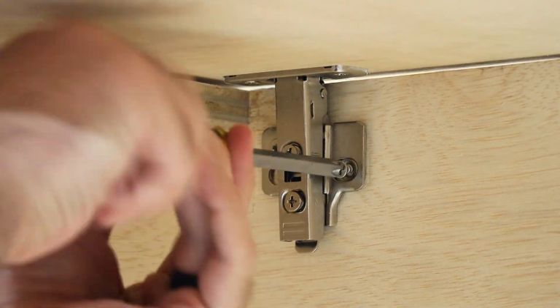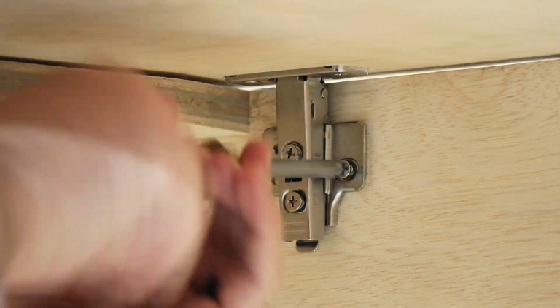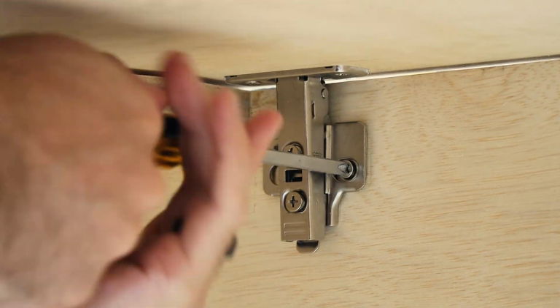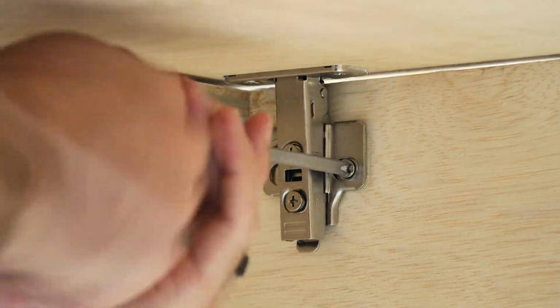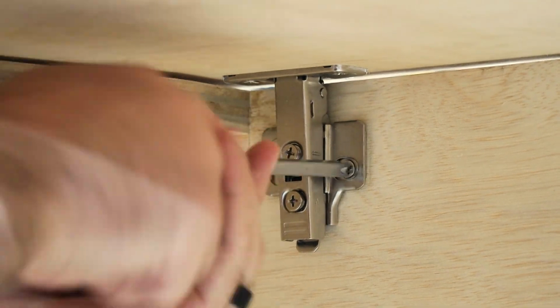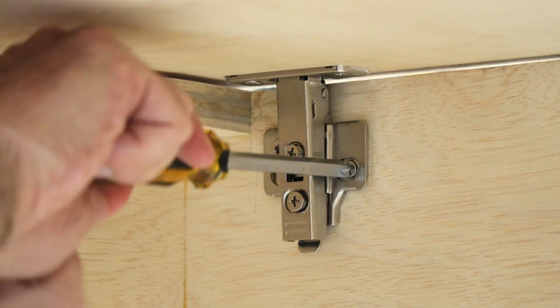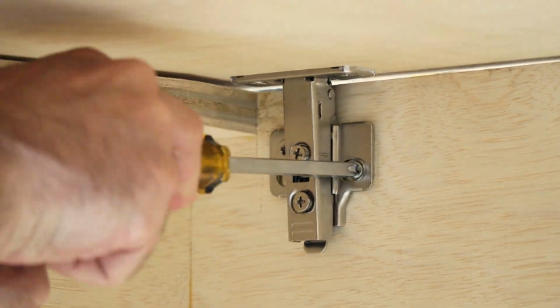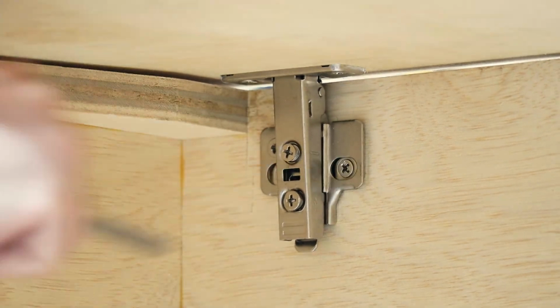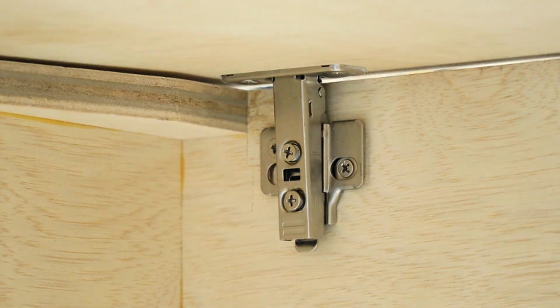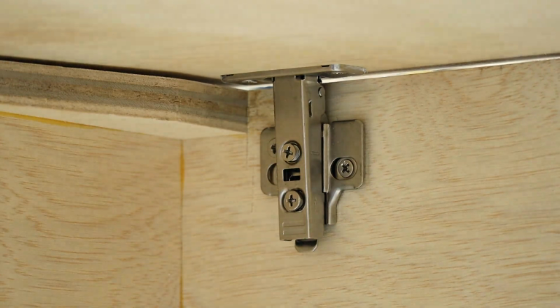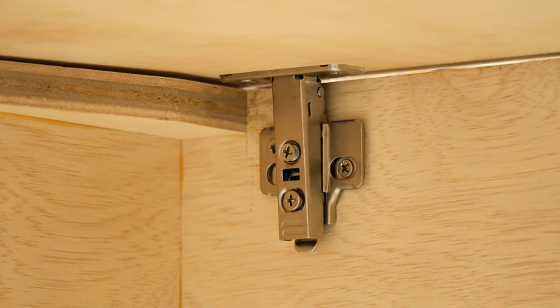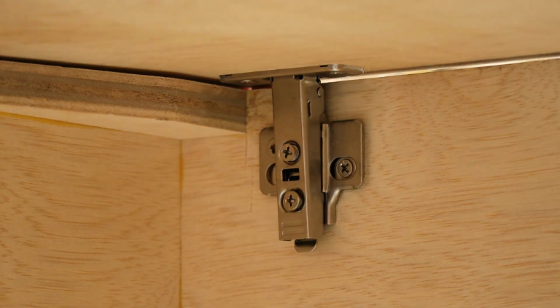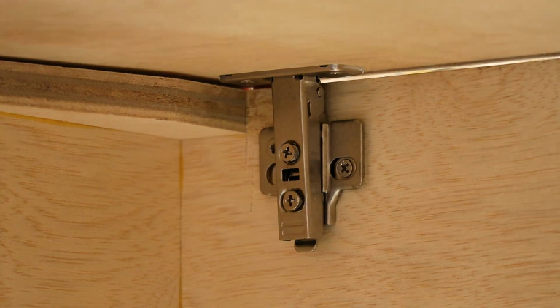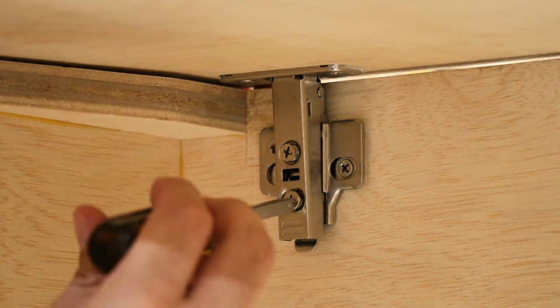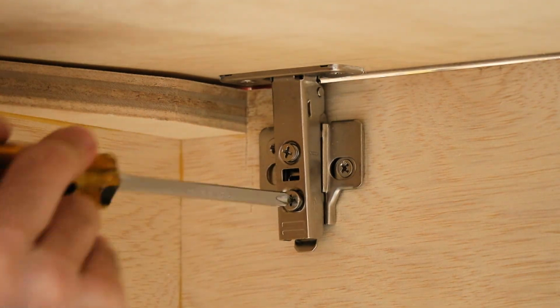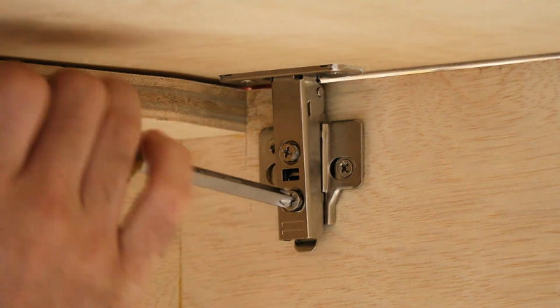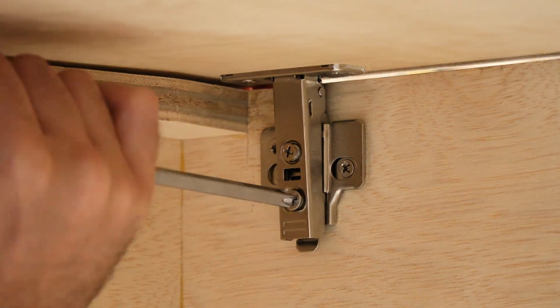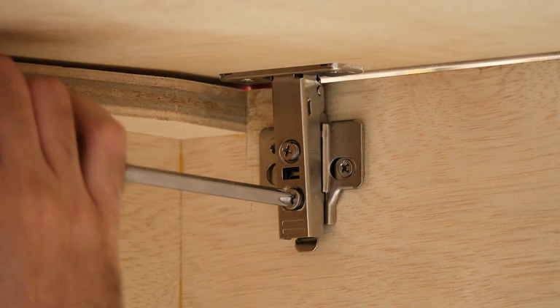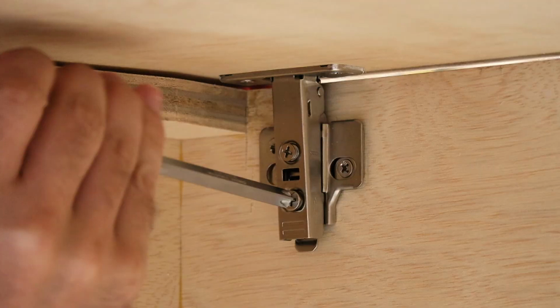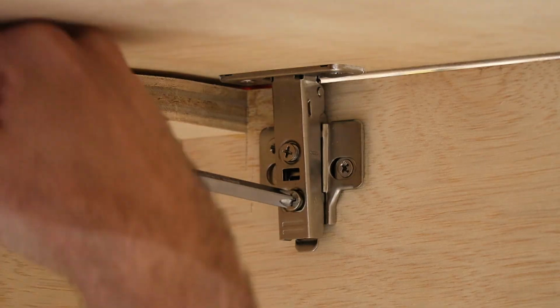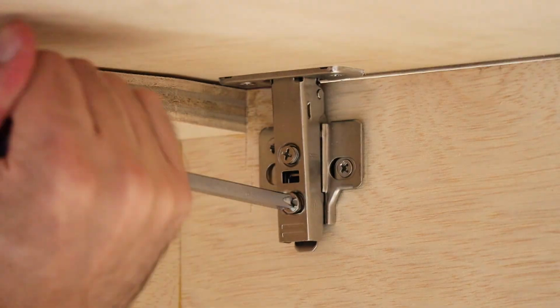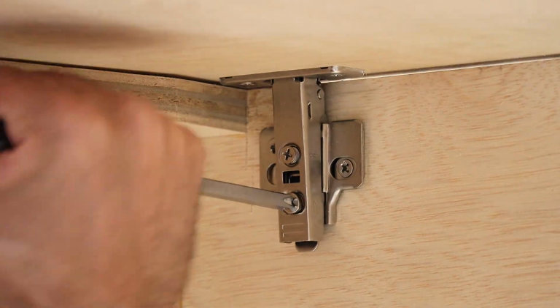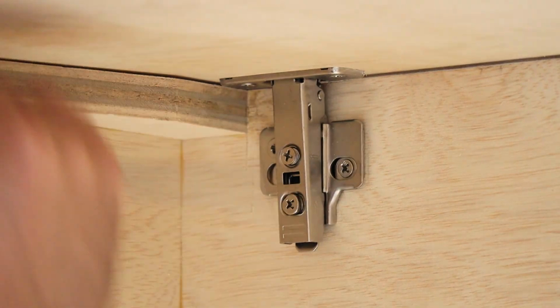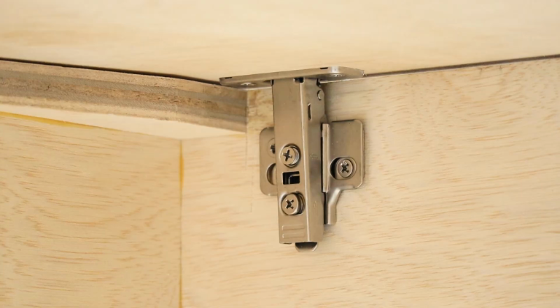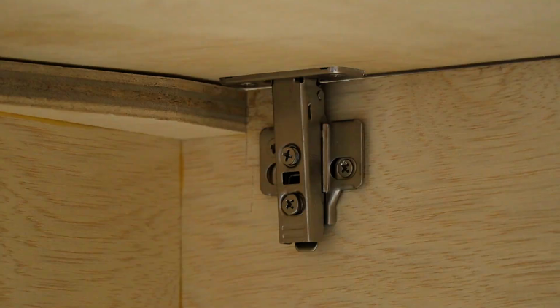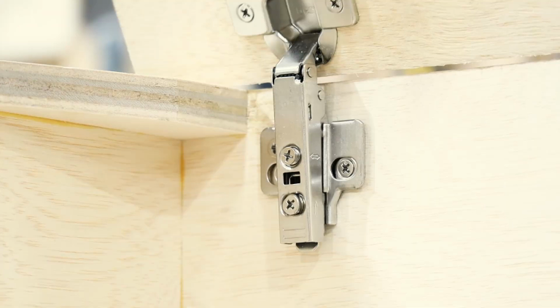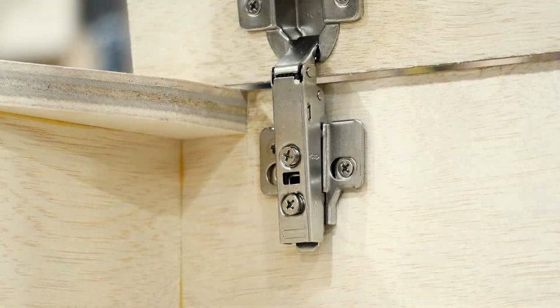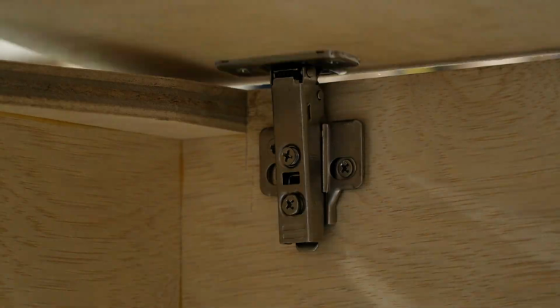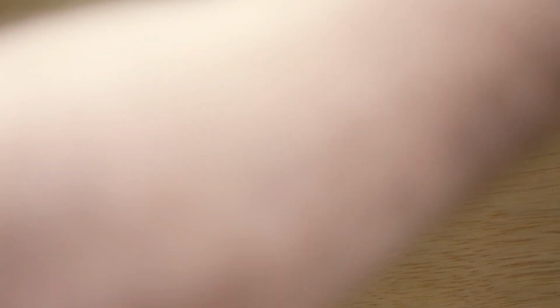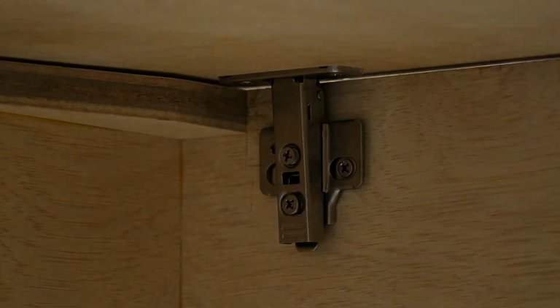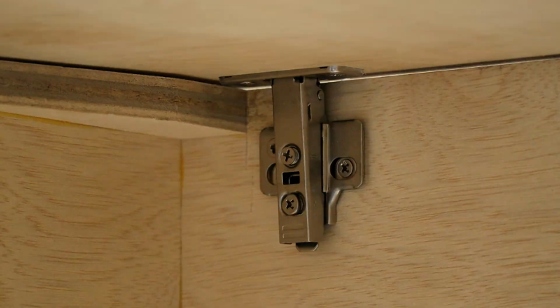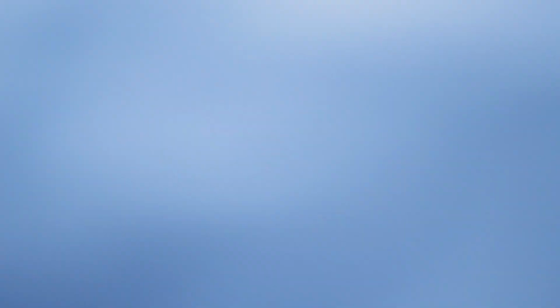Cabinet door hinges are usually my sworn enemy, but I'm really liking the amount of adjustability that these hinges have.